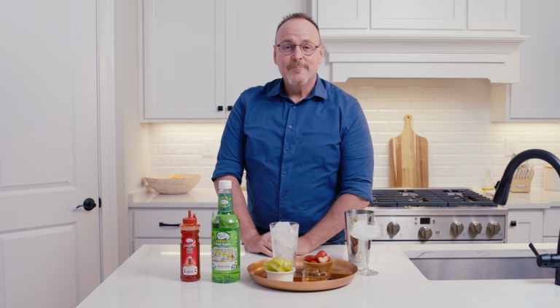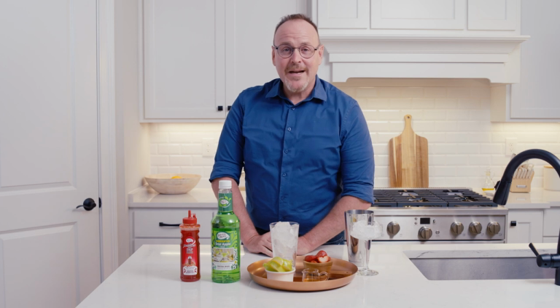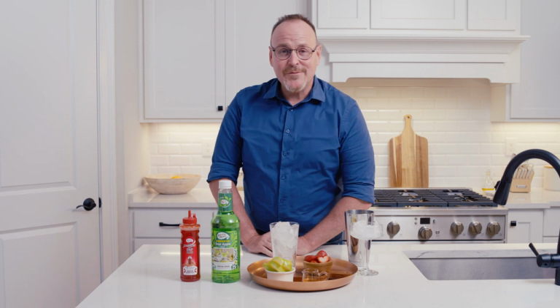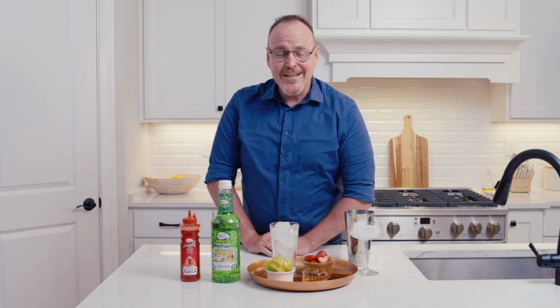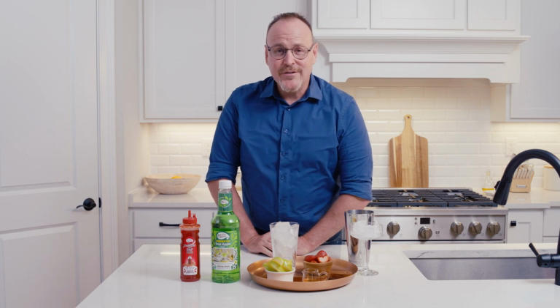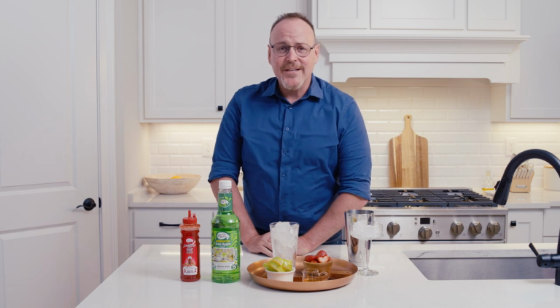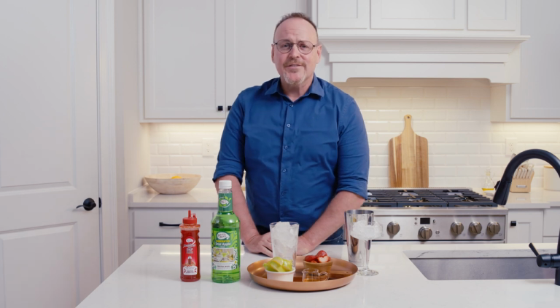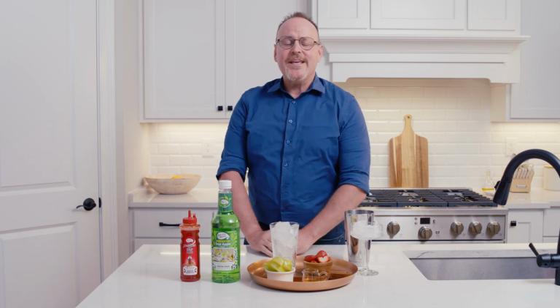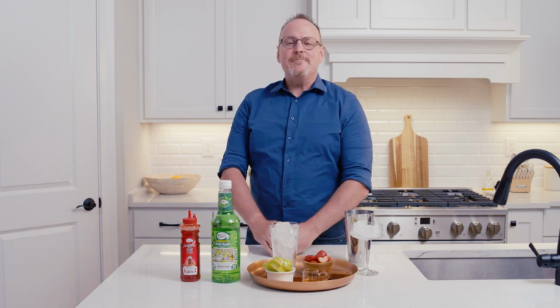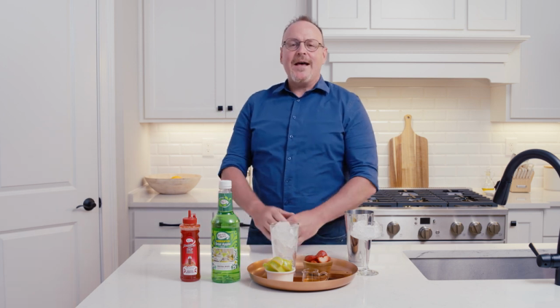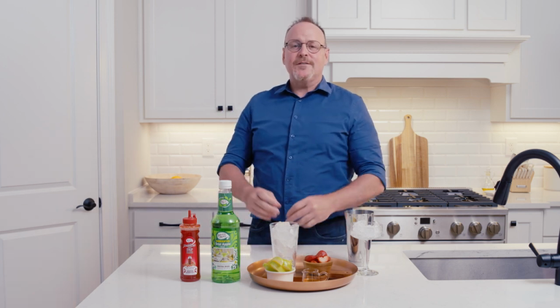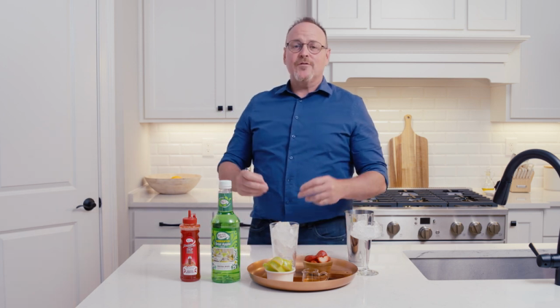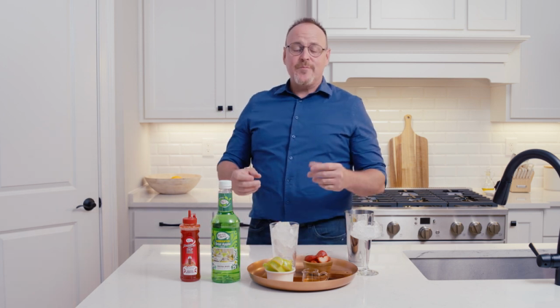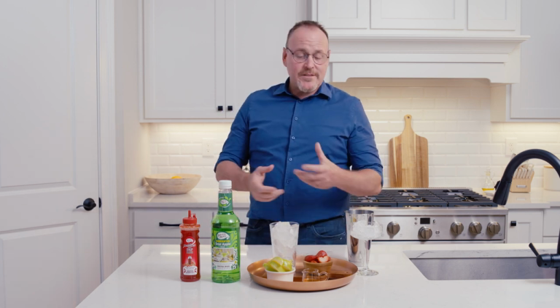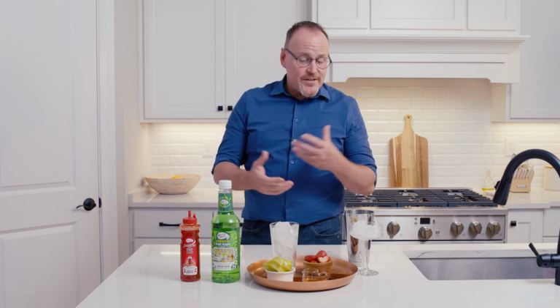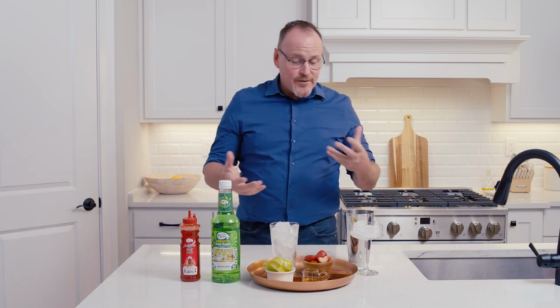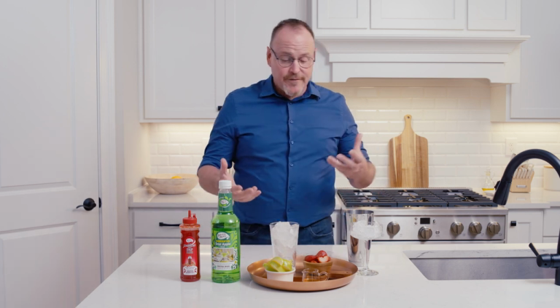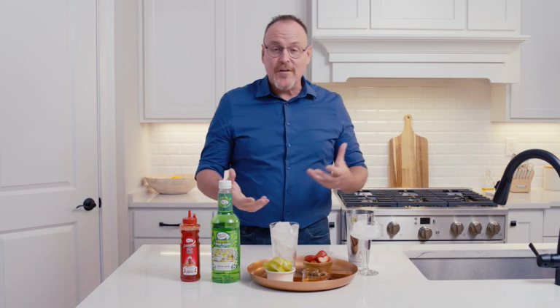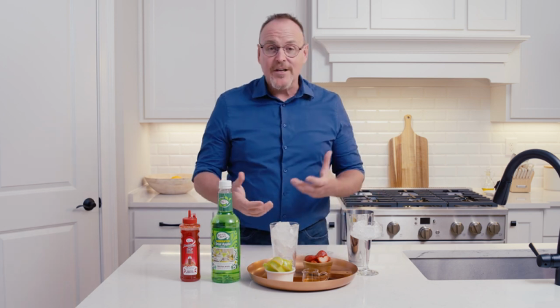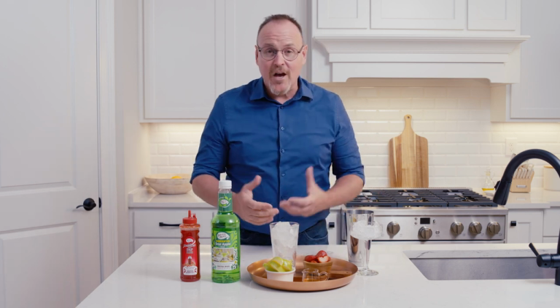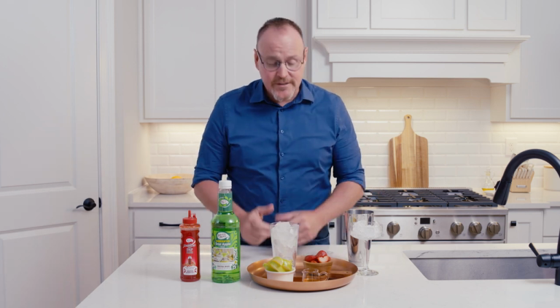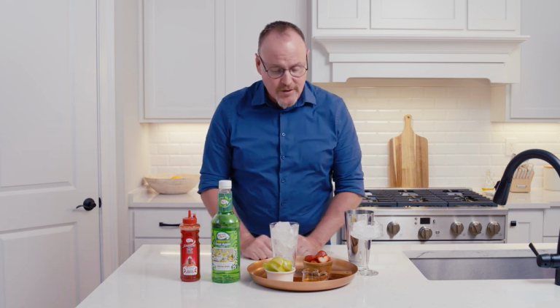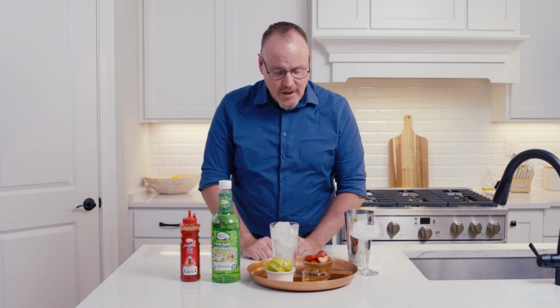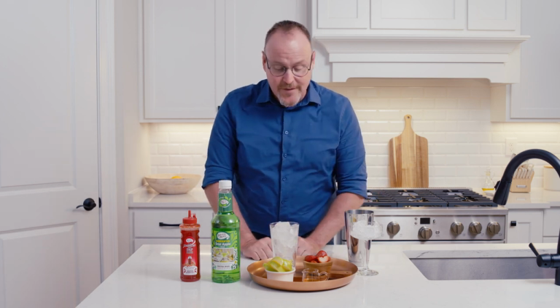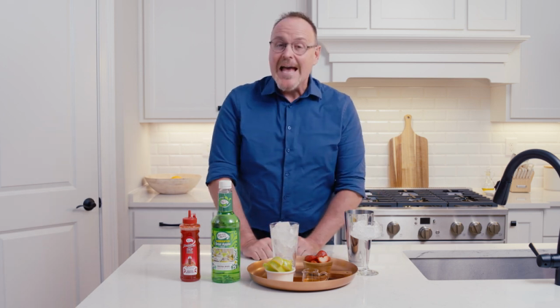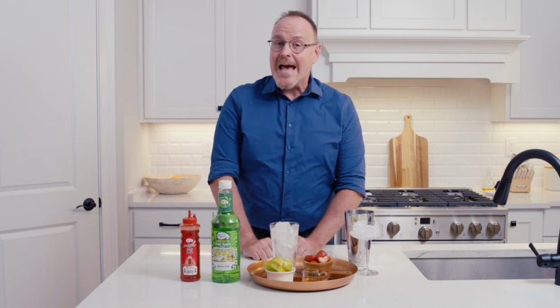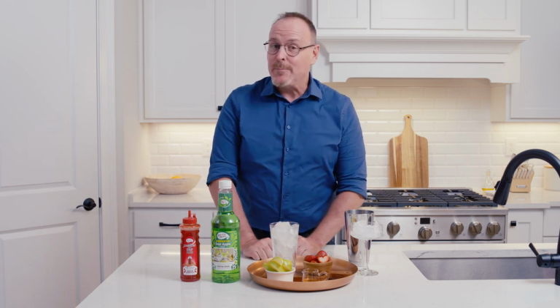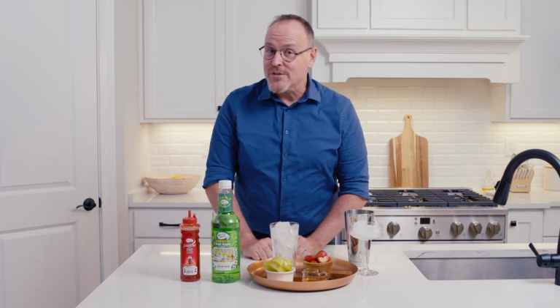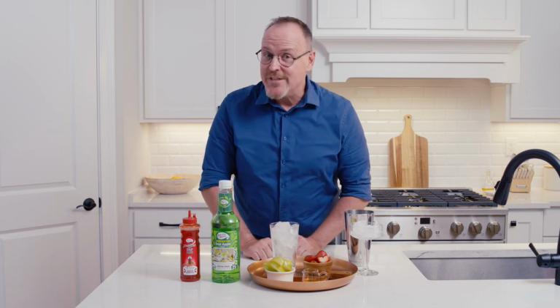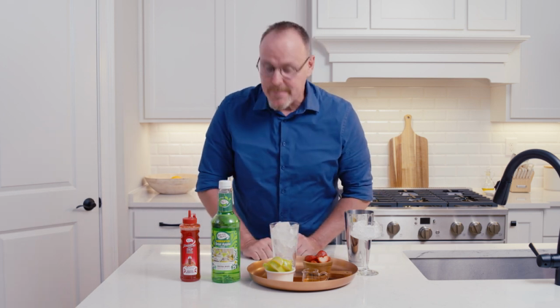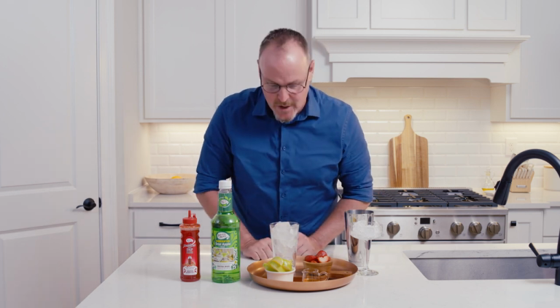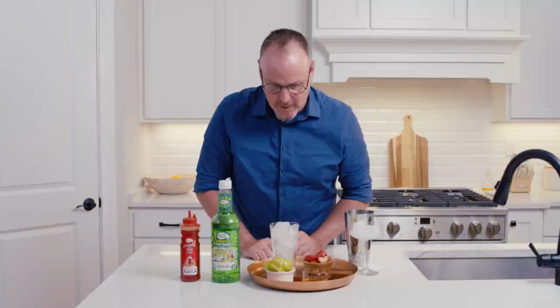My name is Dean SirNeils, the Master of Mixes, and here's a fun cocktail called the Apple Cineberry.